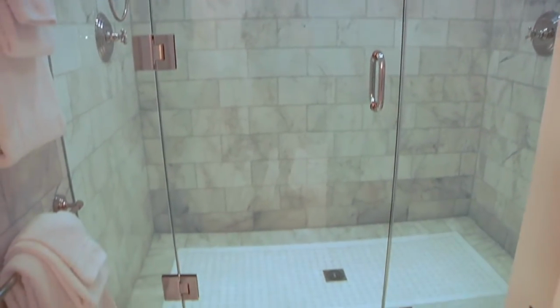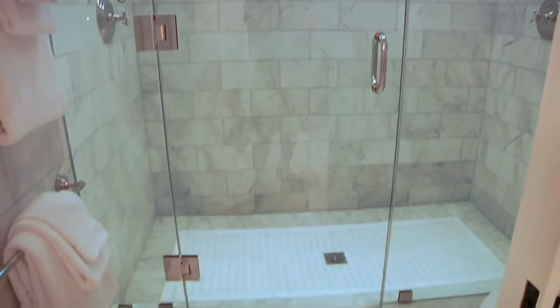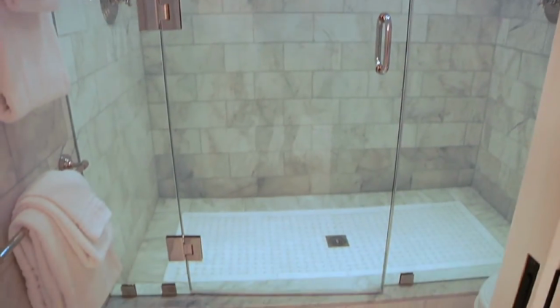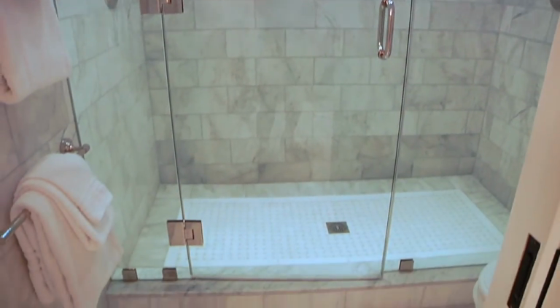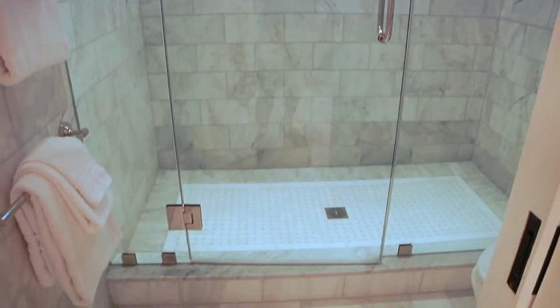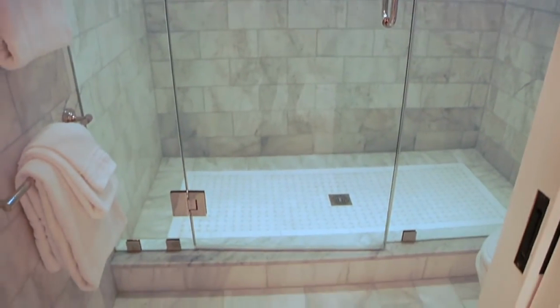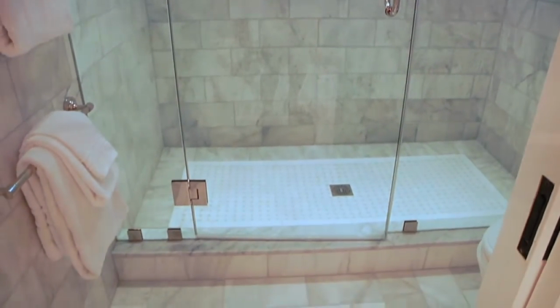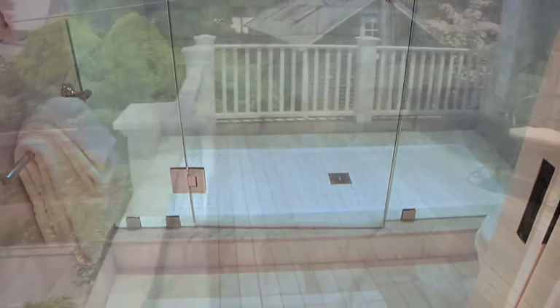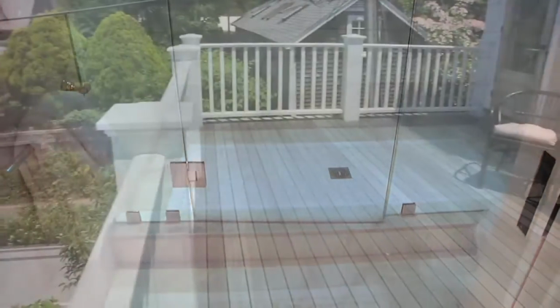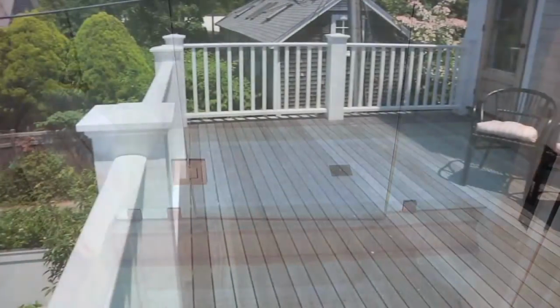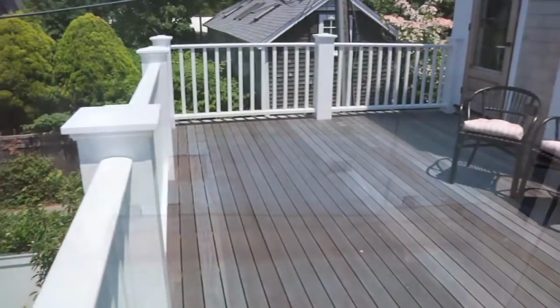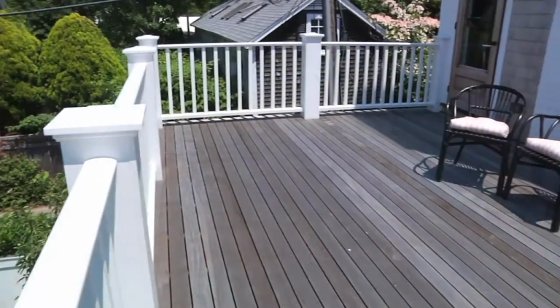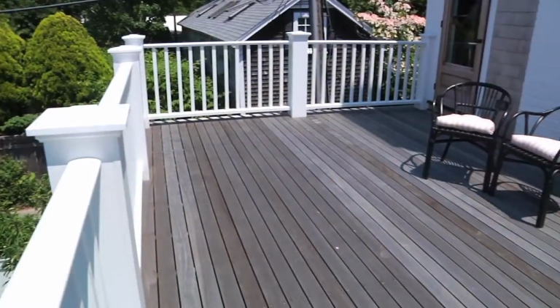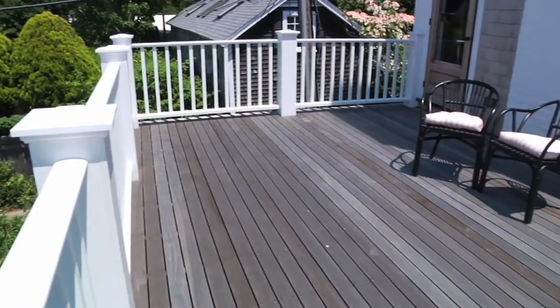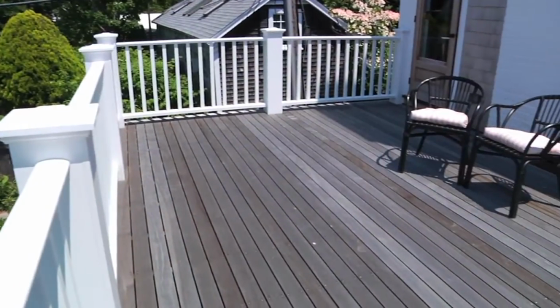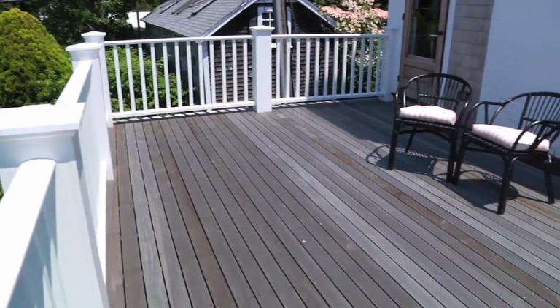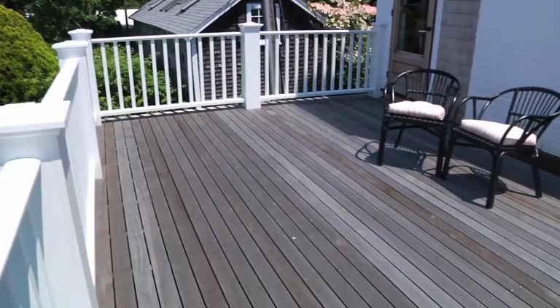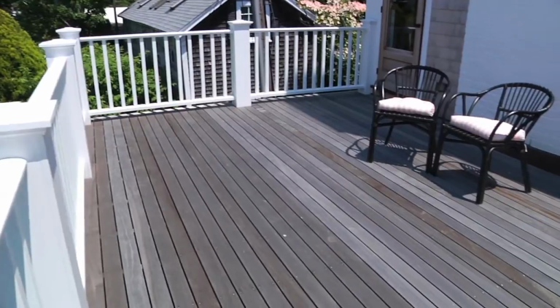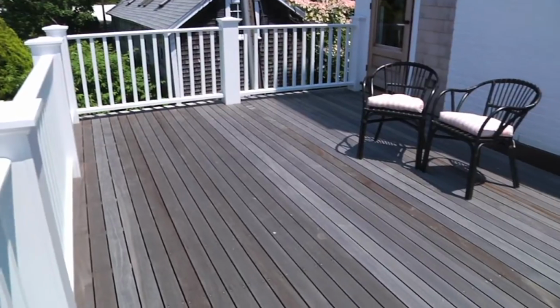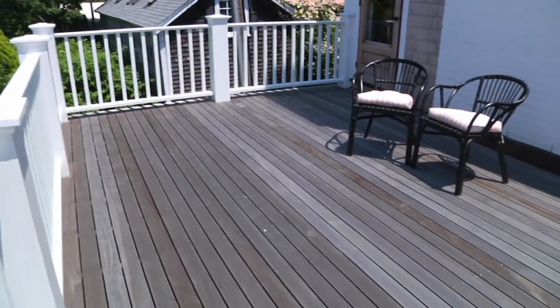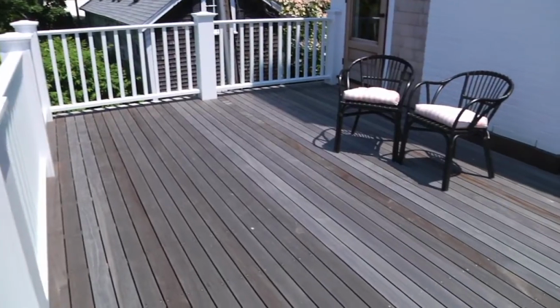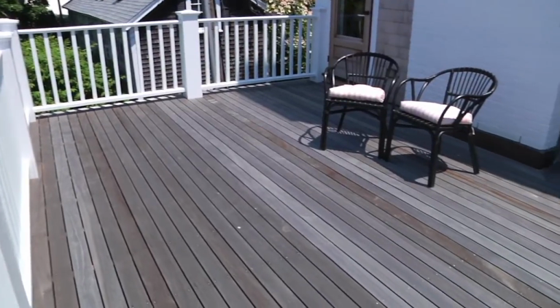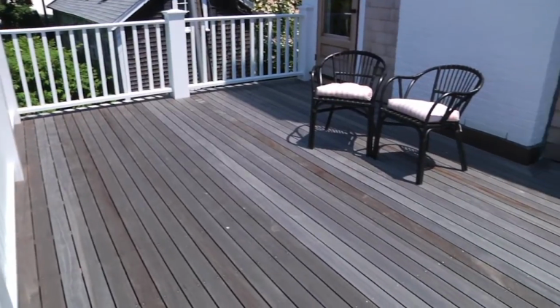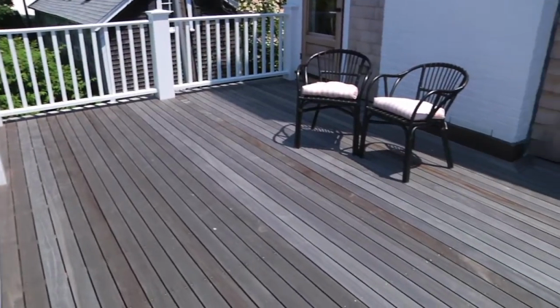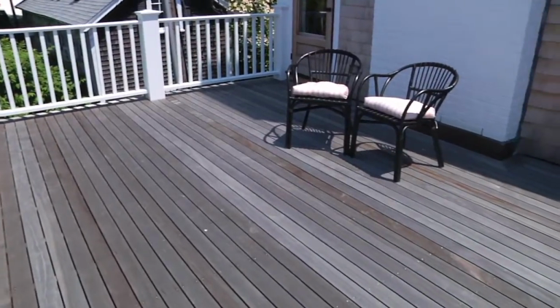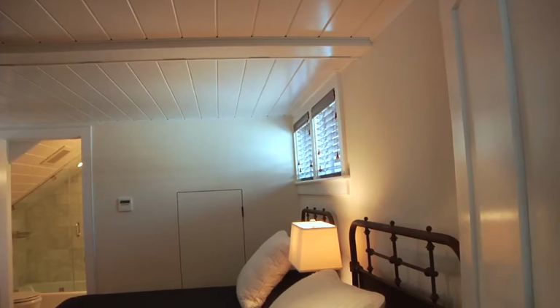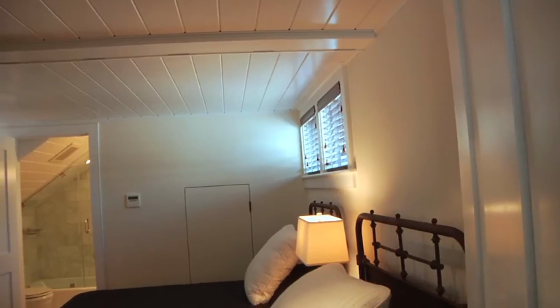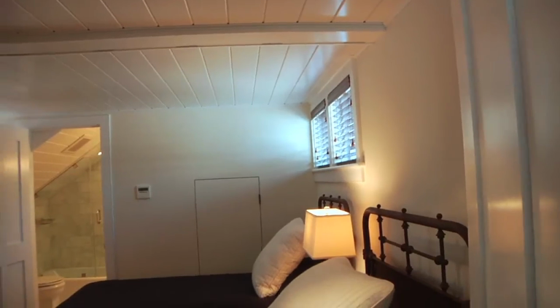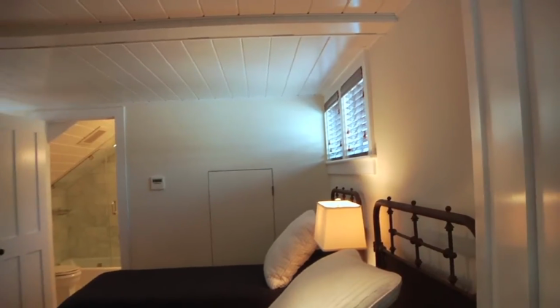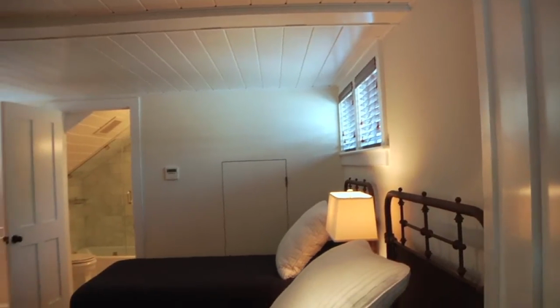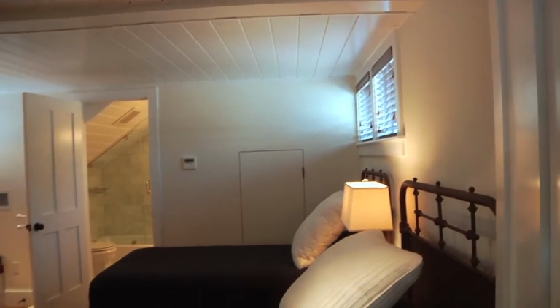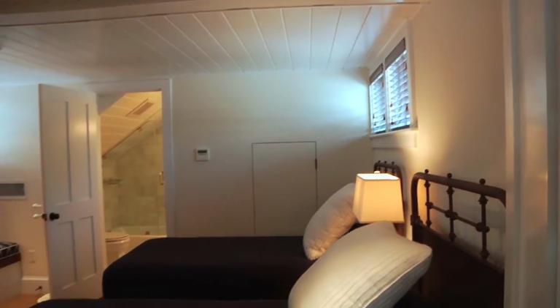And that deck you saw me on earlier? That's the master bedroom's private spot.